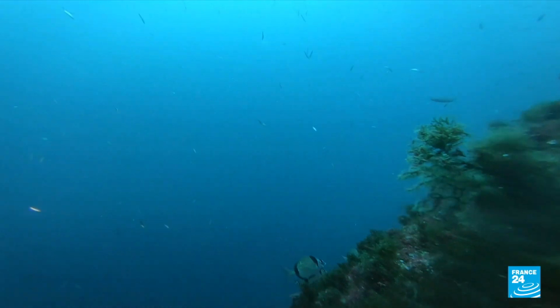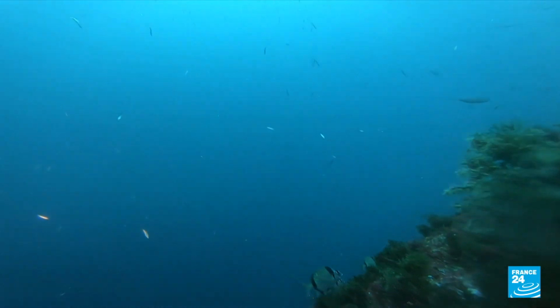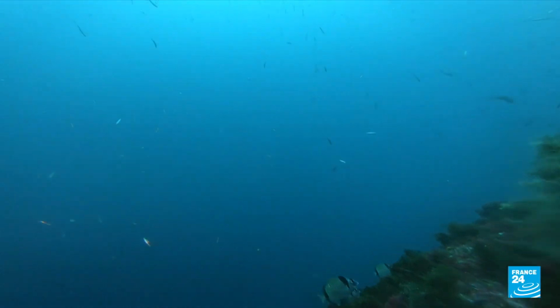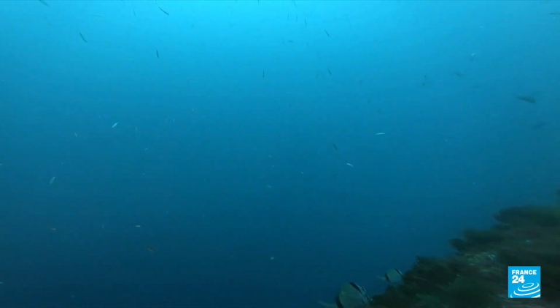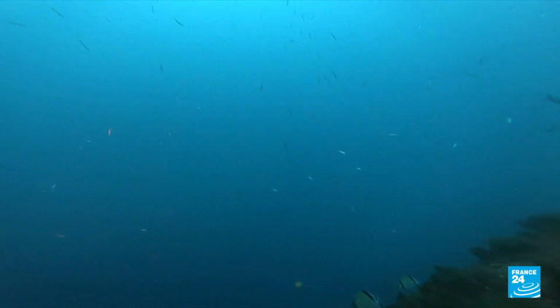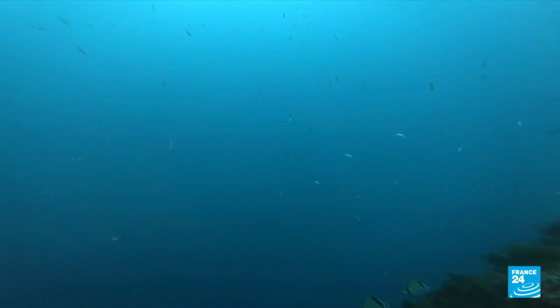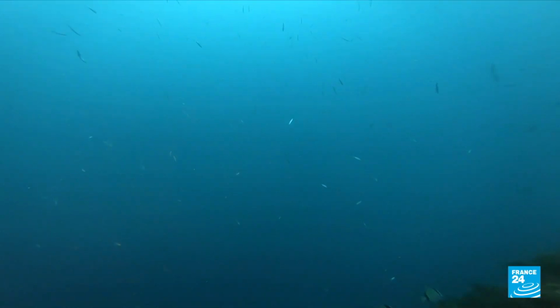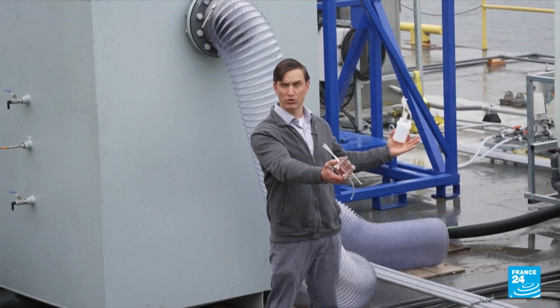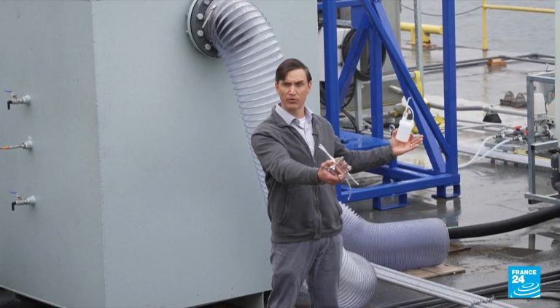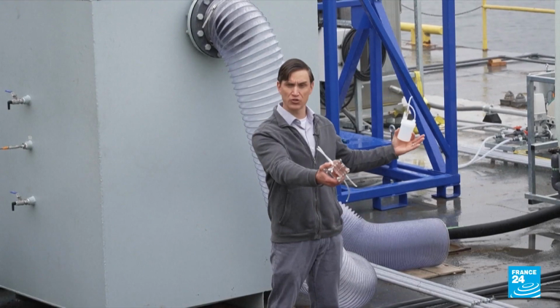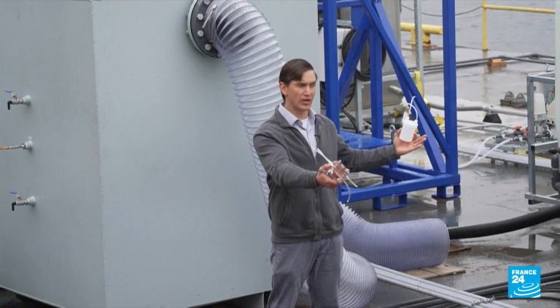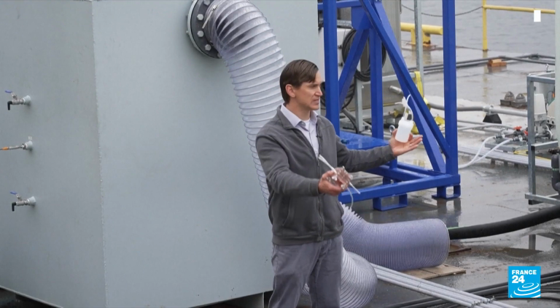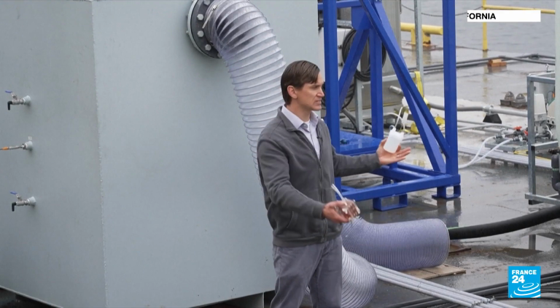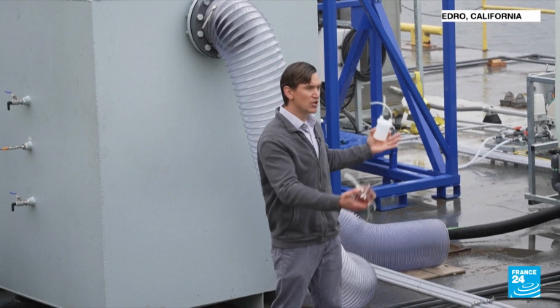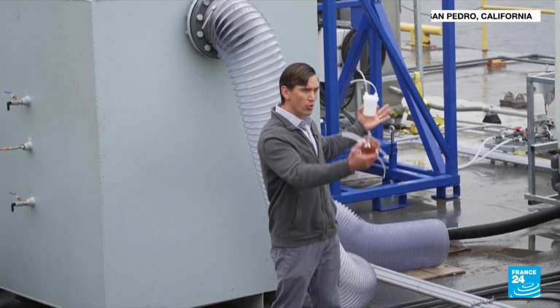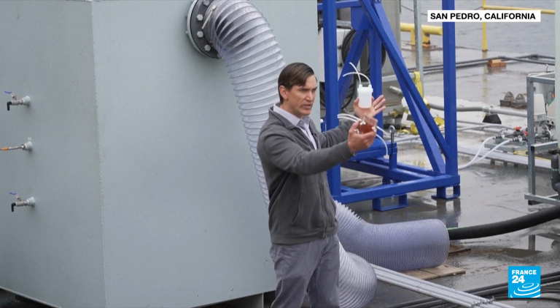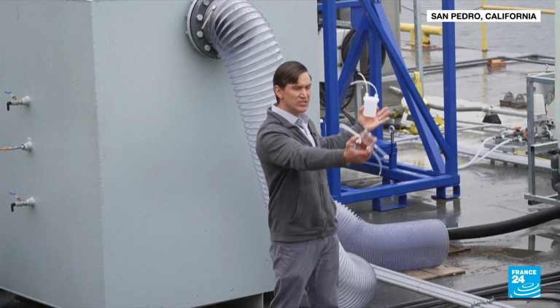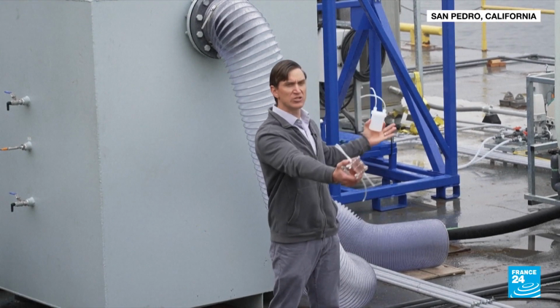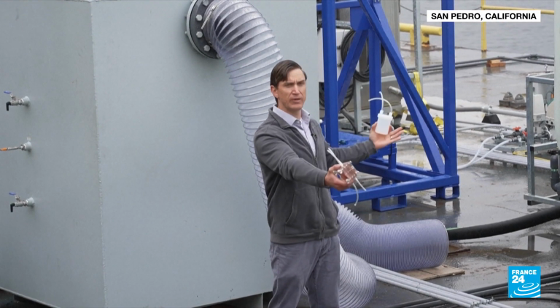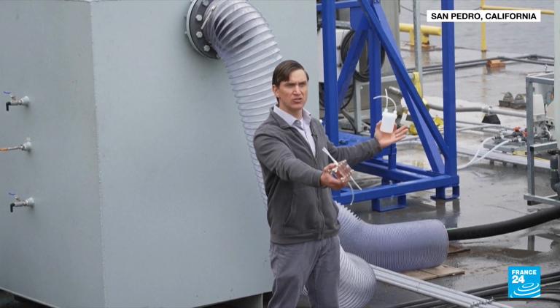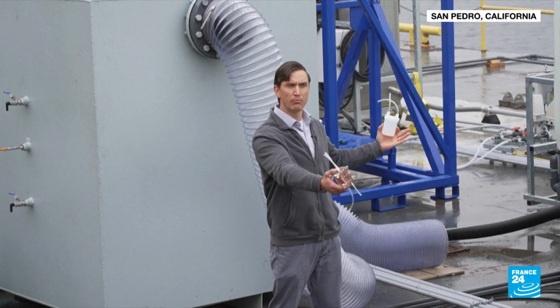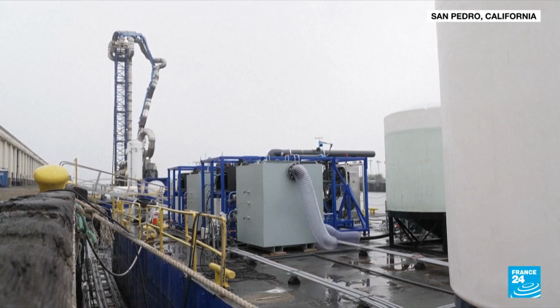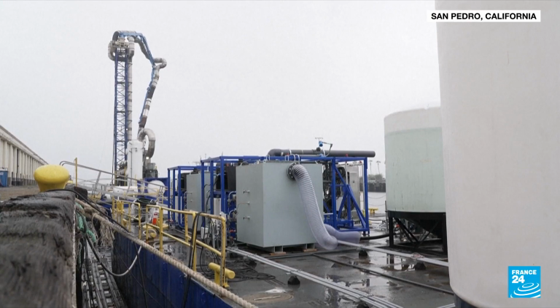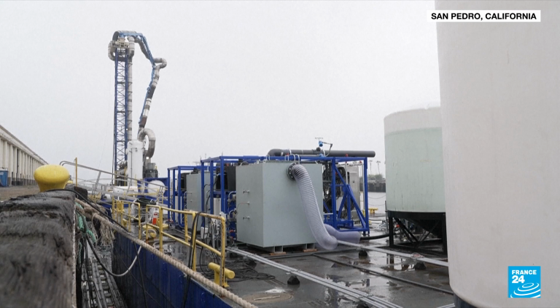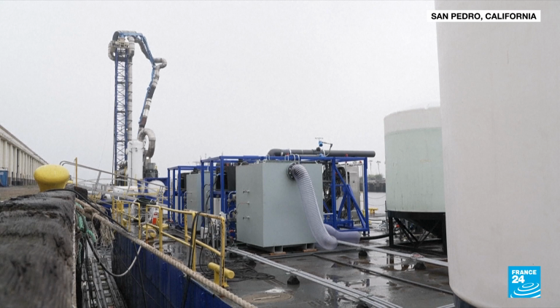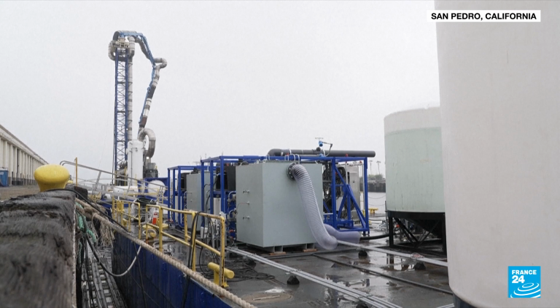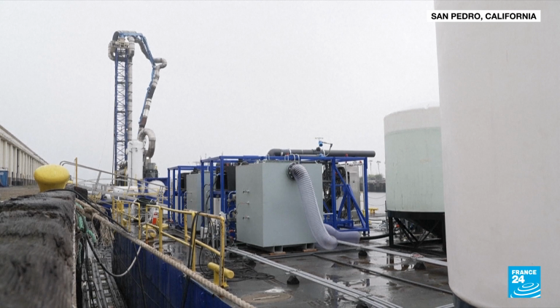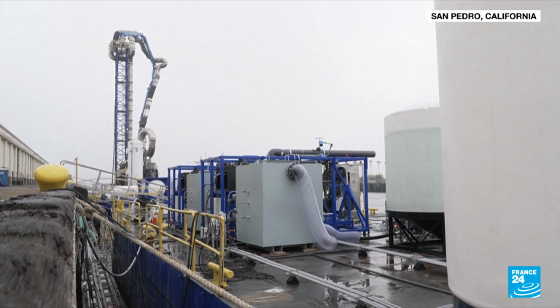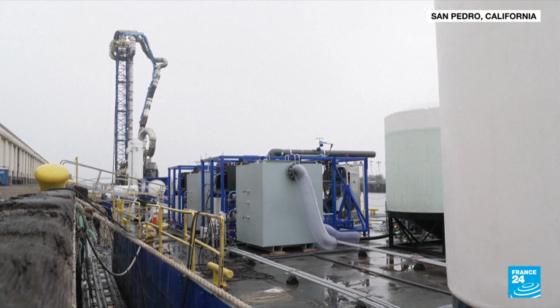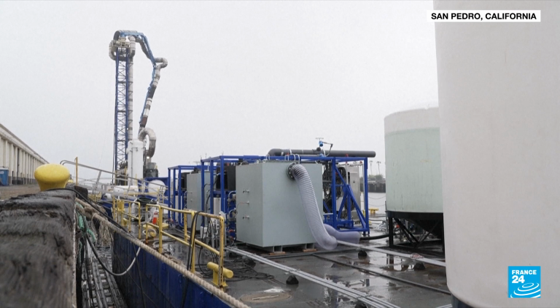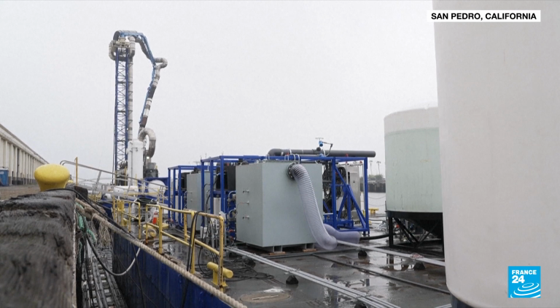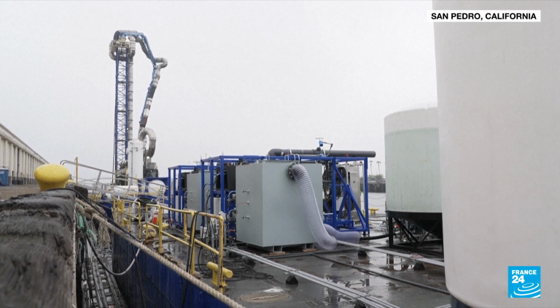Scientists in California want to walk this back. Their weapon of choice: a carbon capture barge.